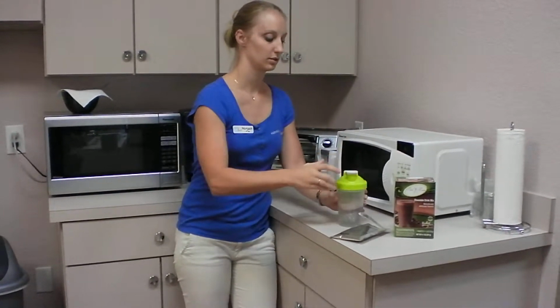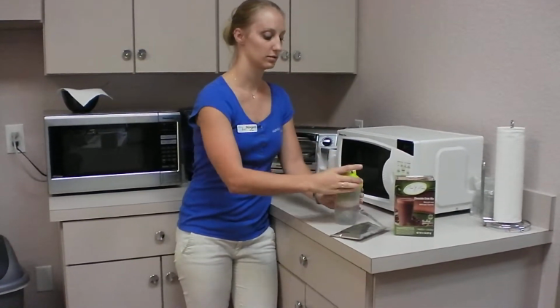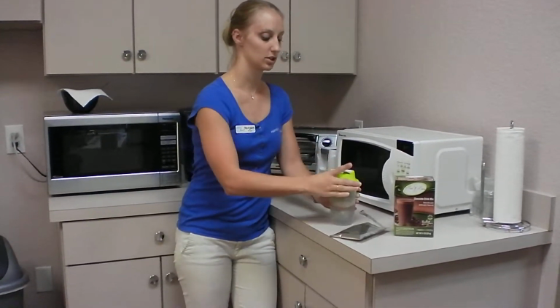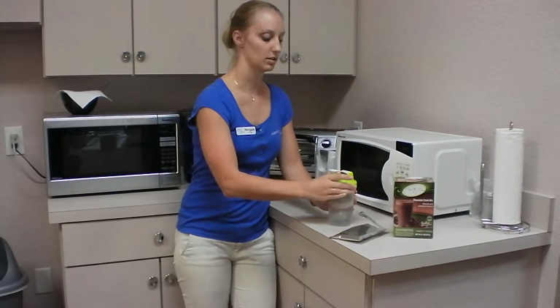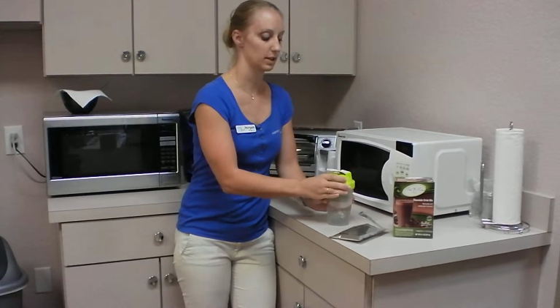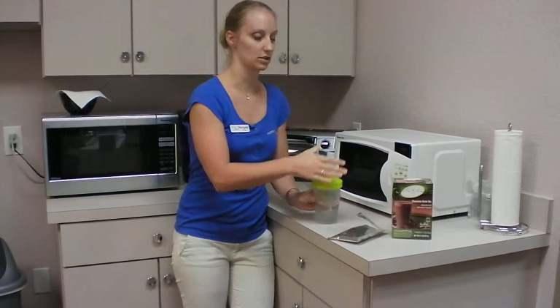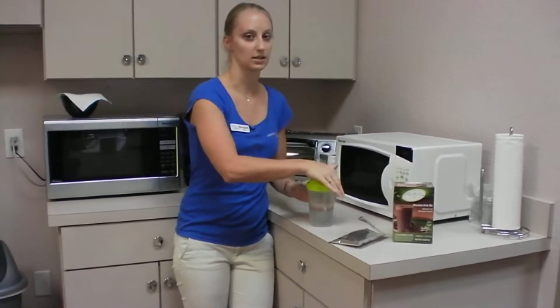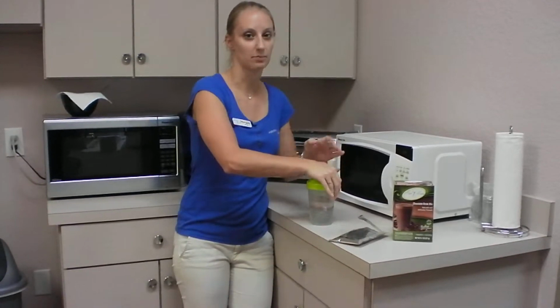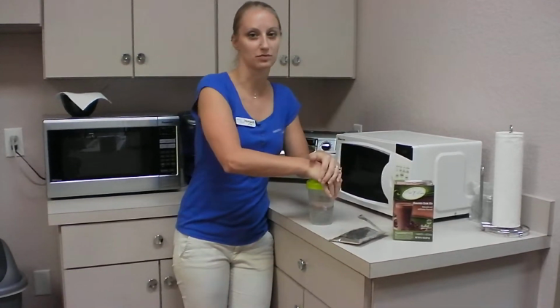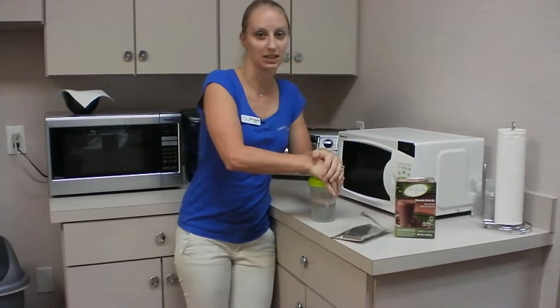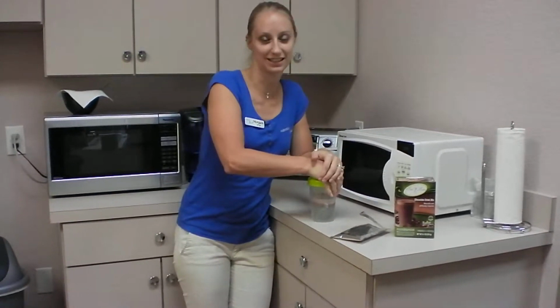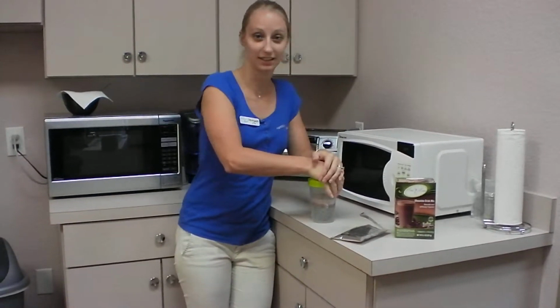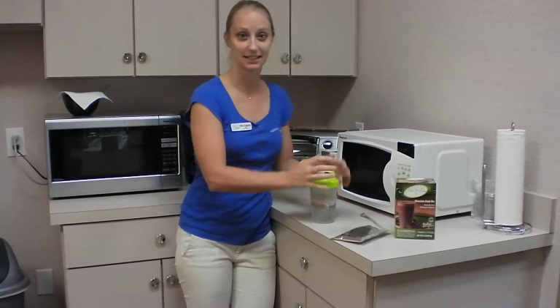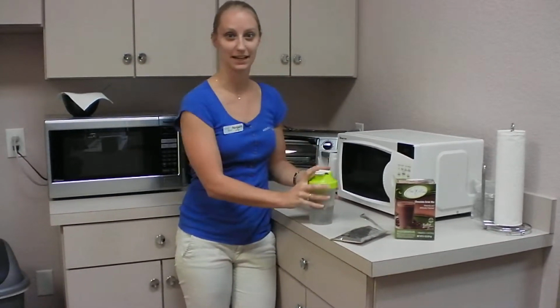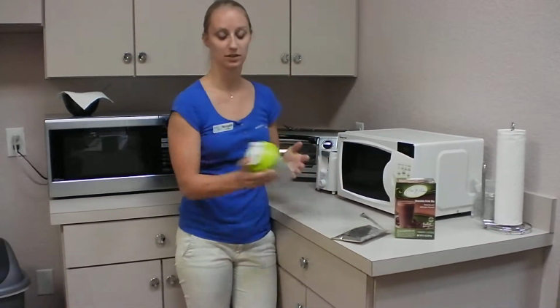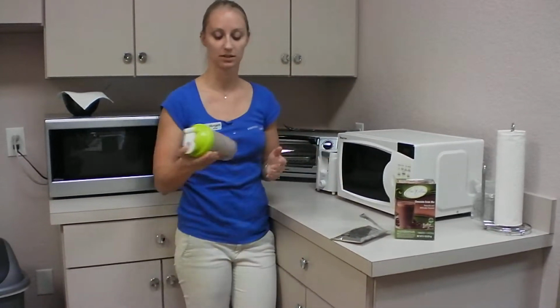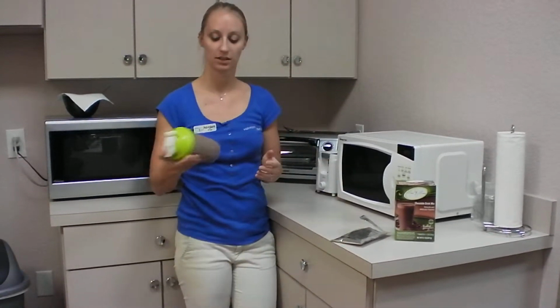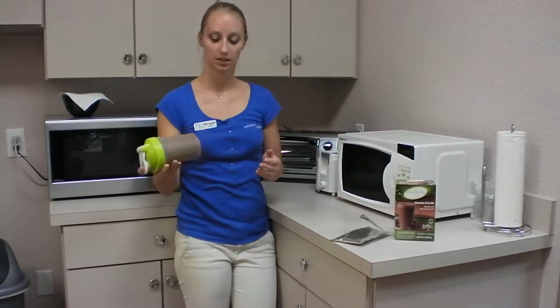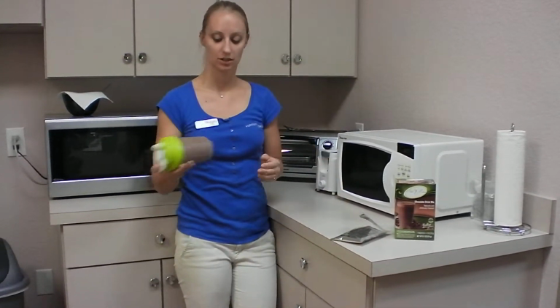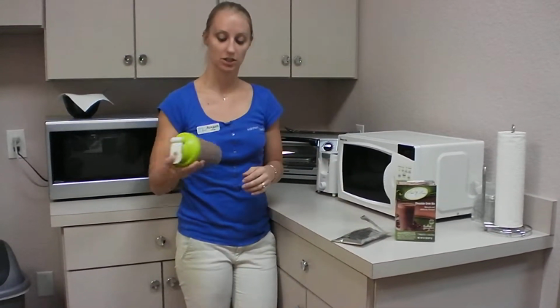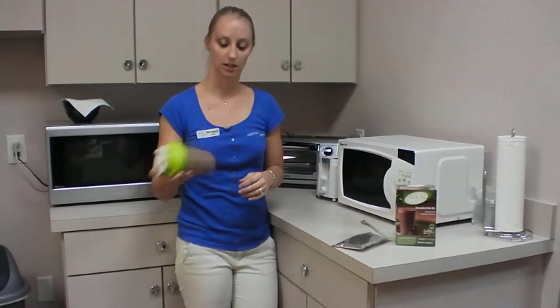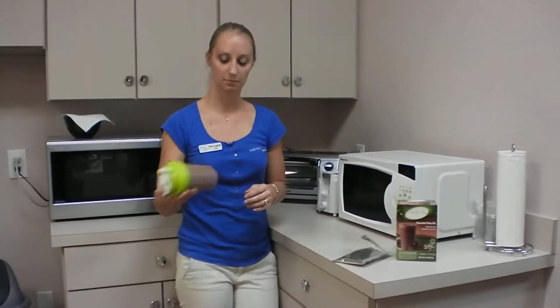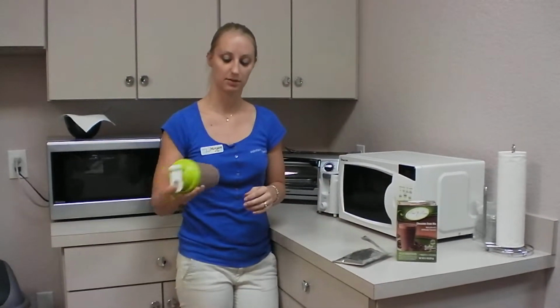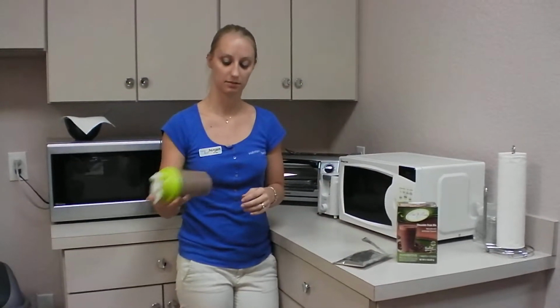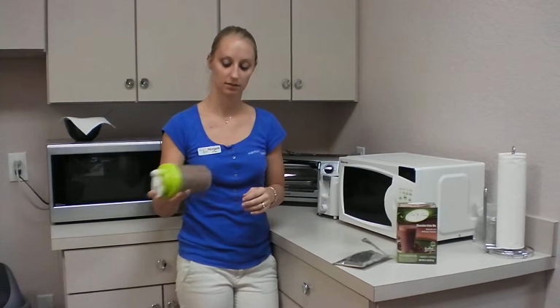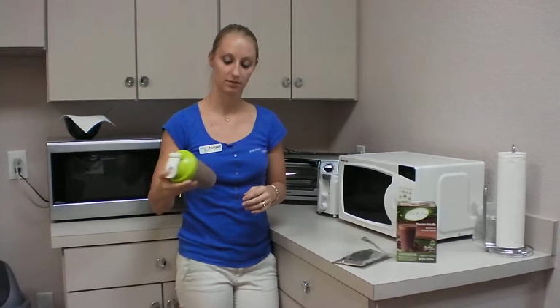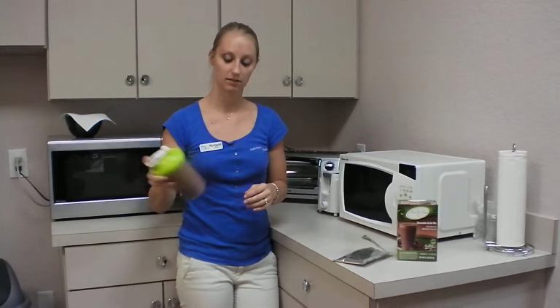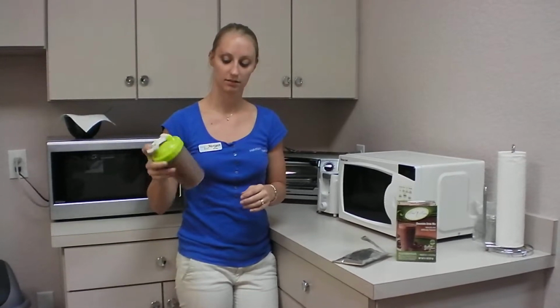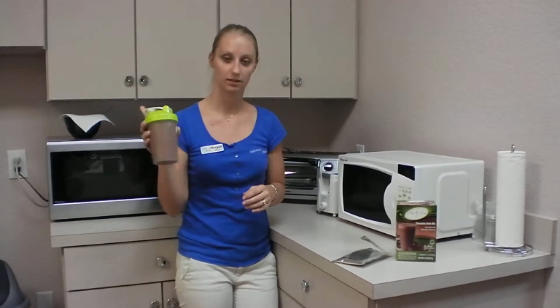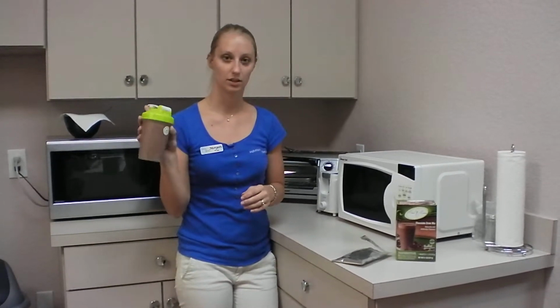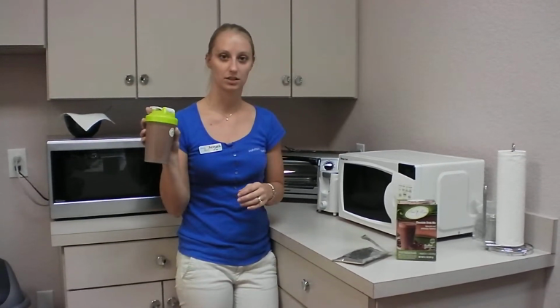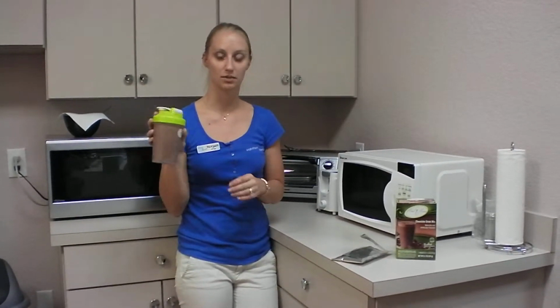Close the shaker, make sure that top is really clicked down, shake it up, and you're good to go.